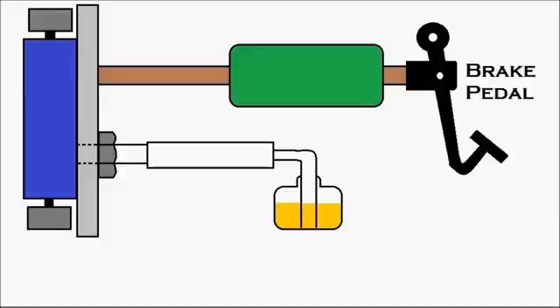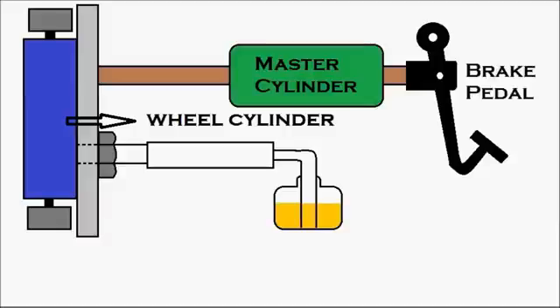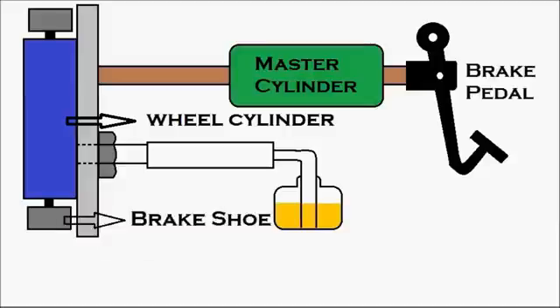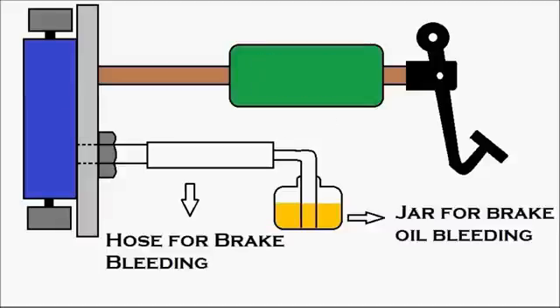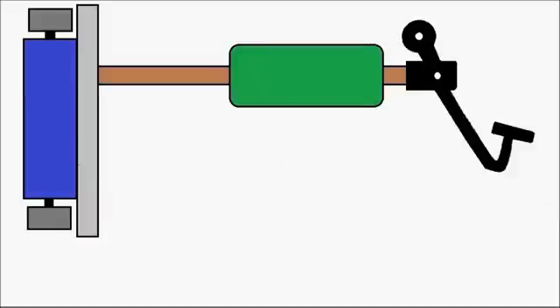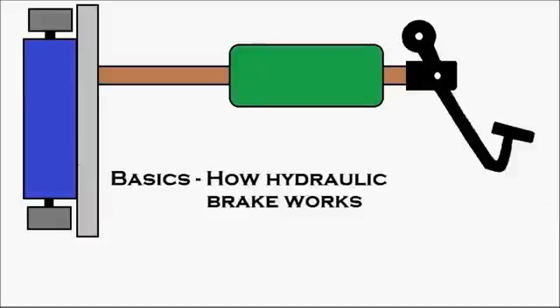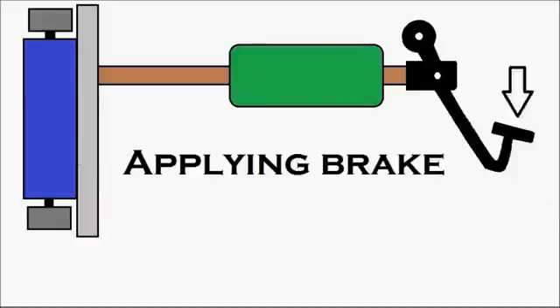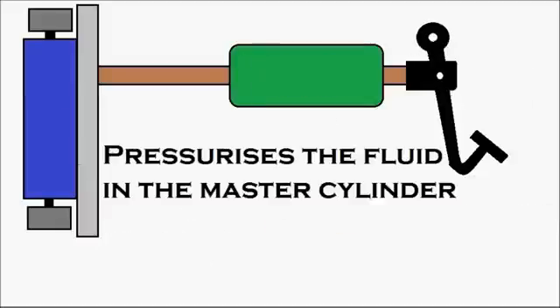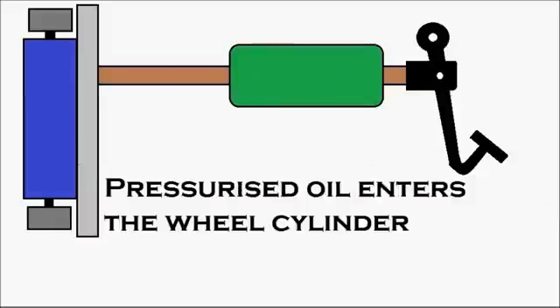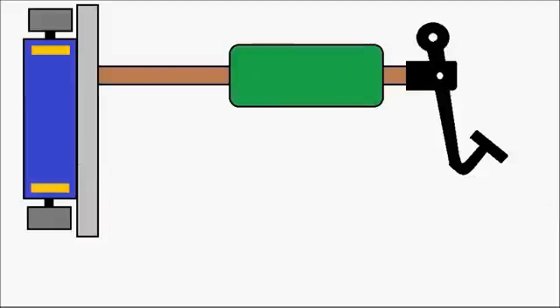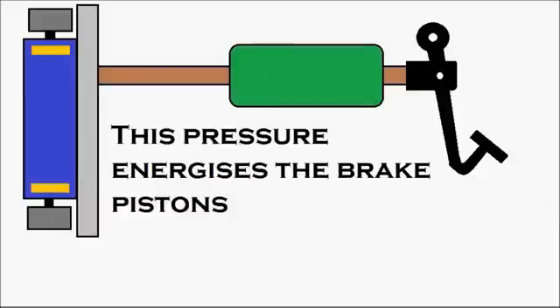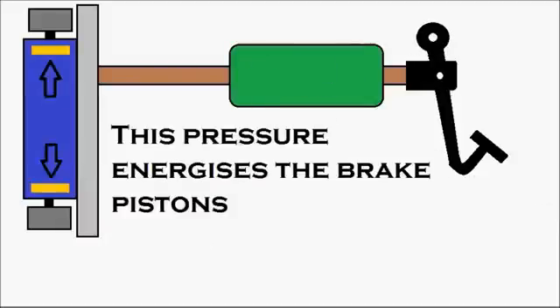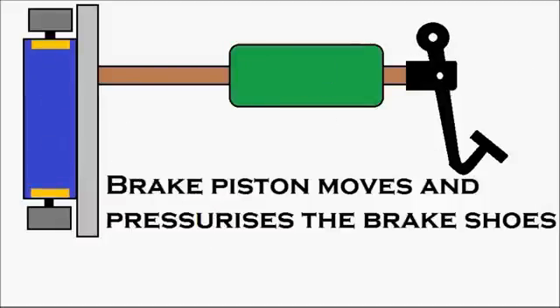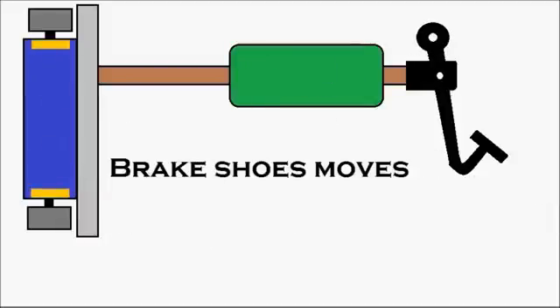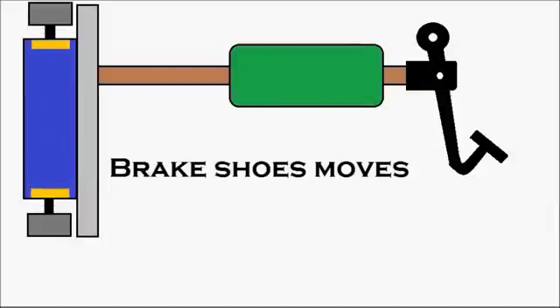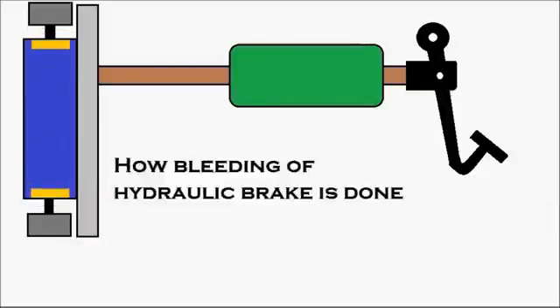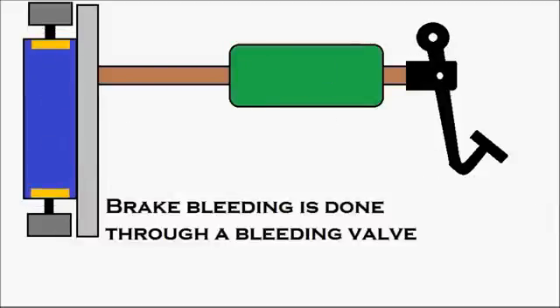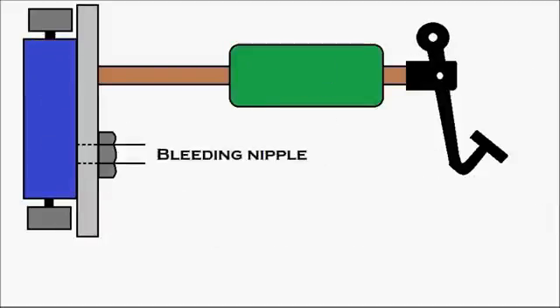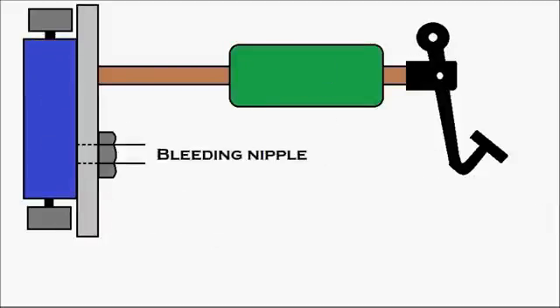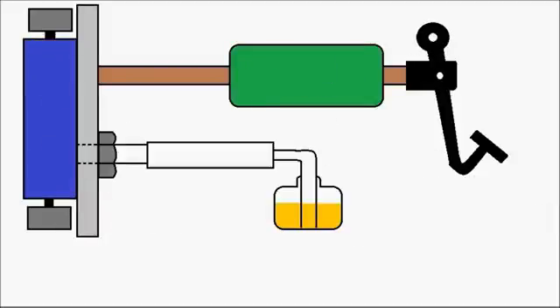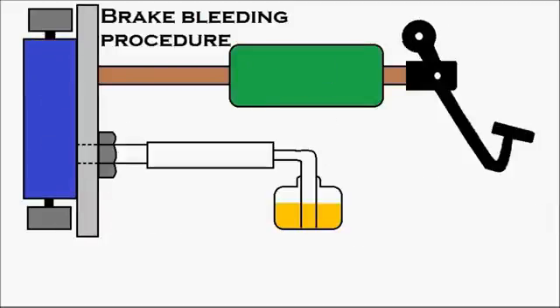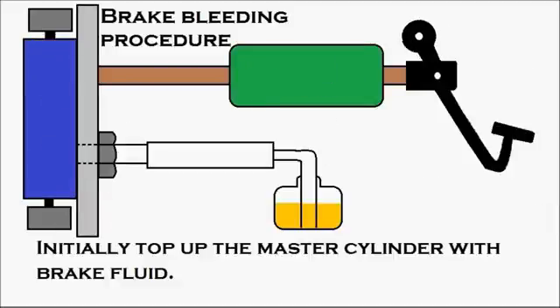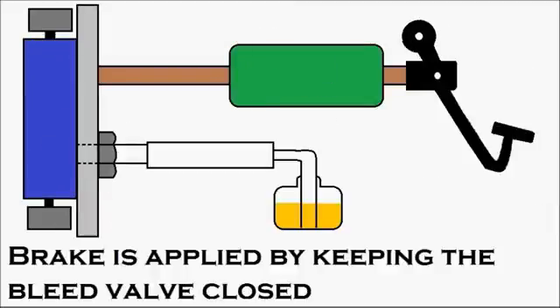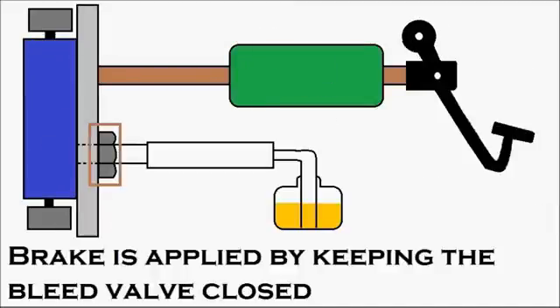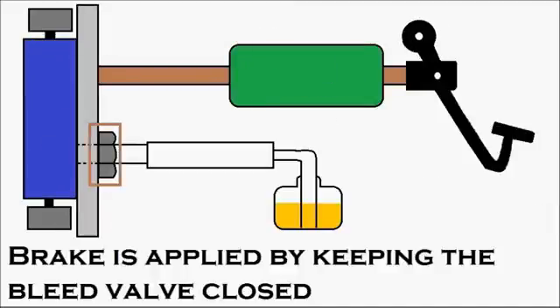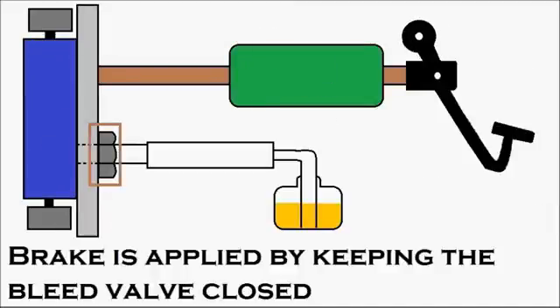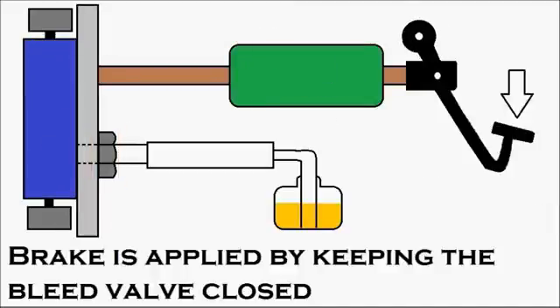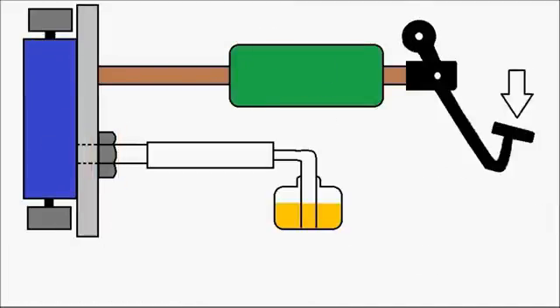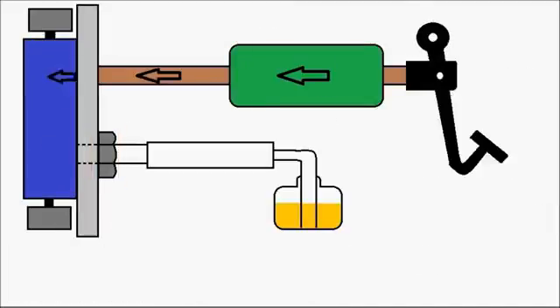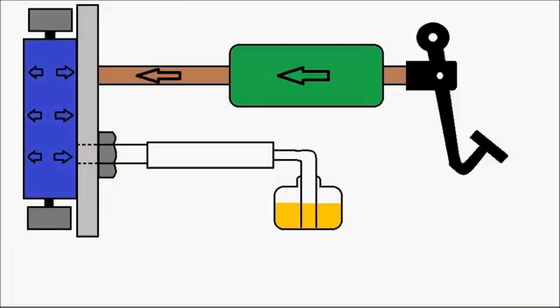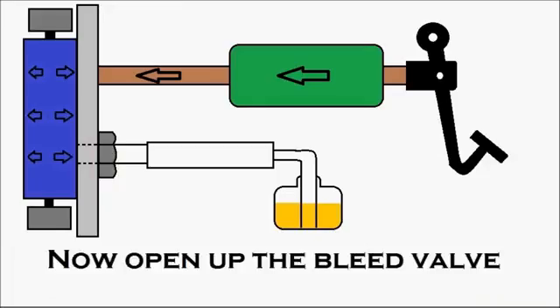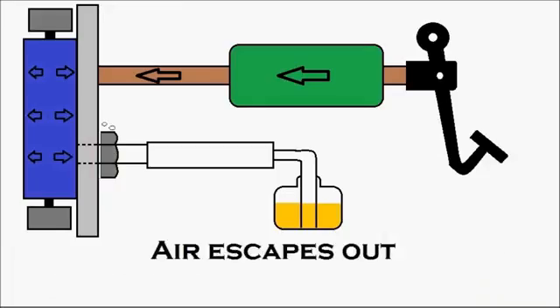With this animation, let's learn how a hydraulic brake works and the procedure for brake bleeding.